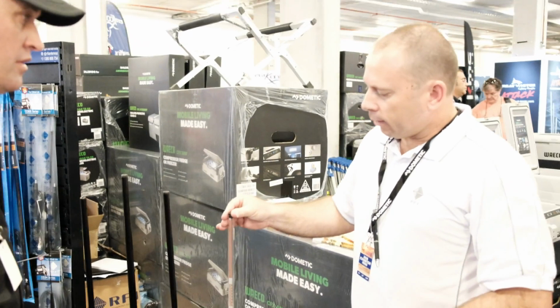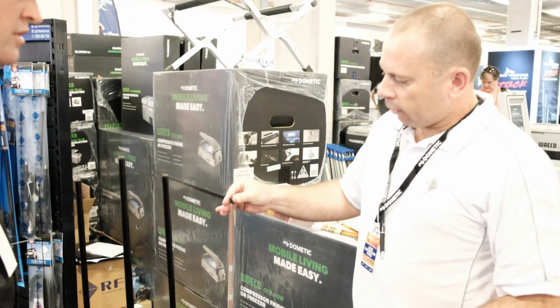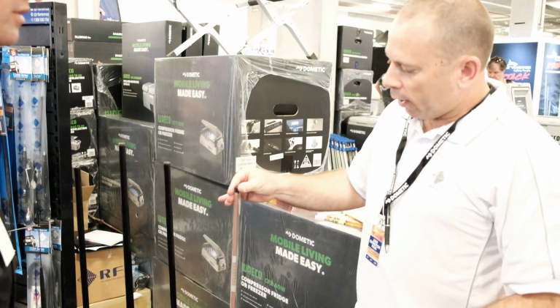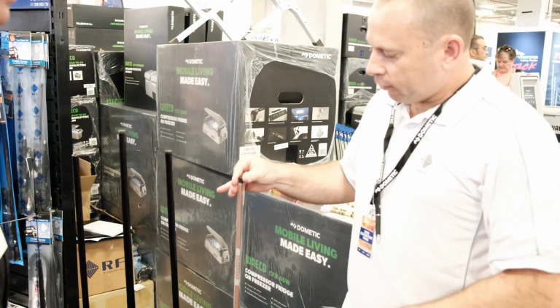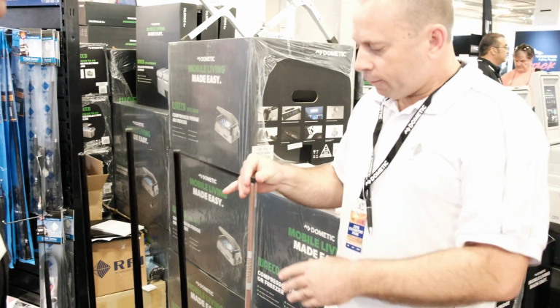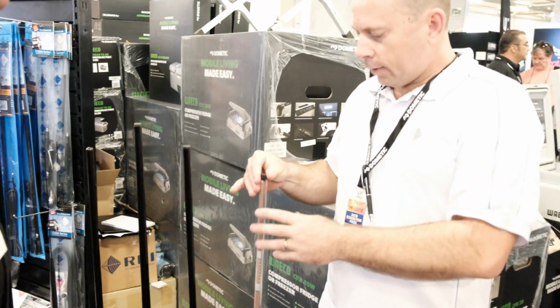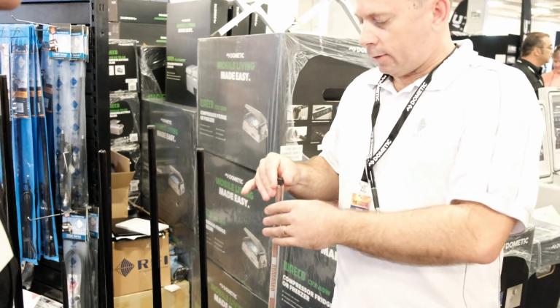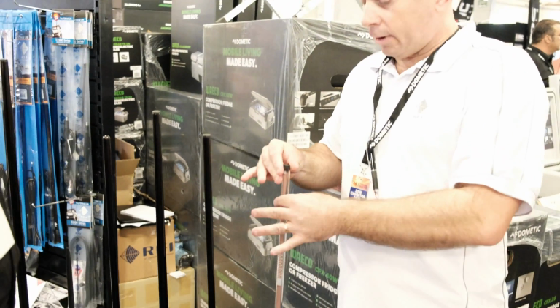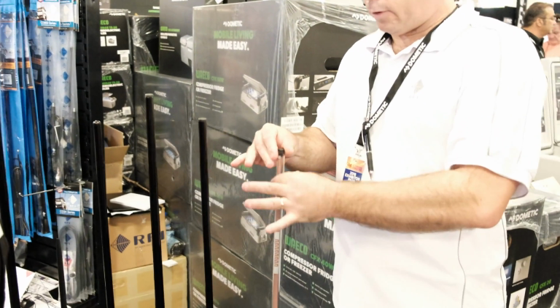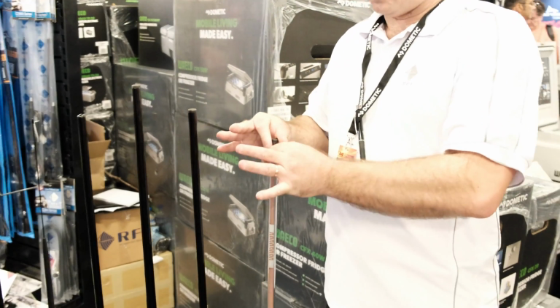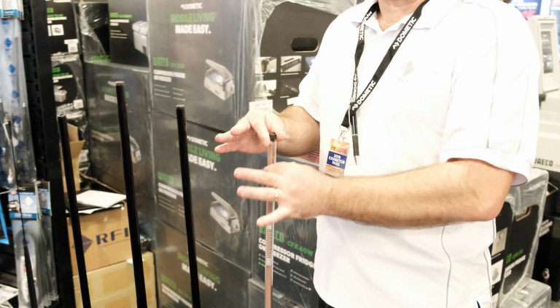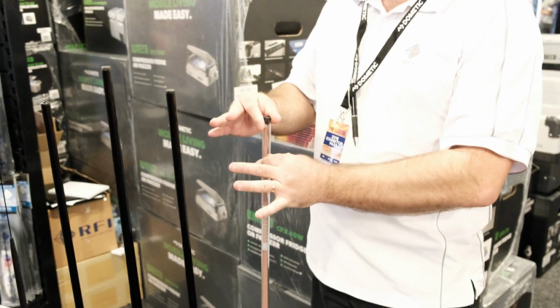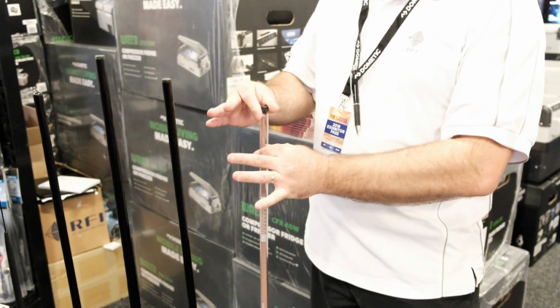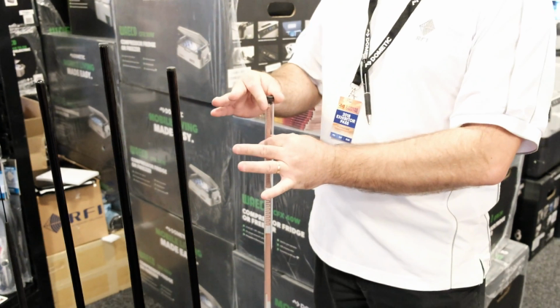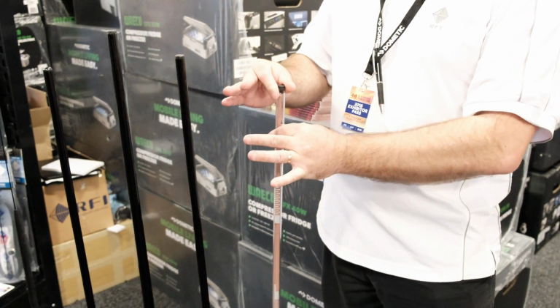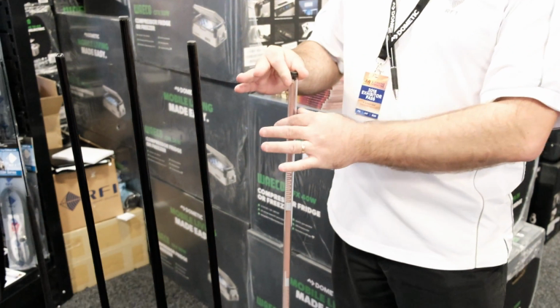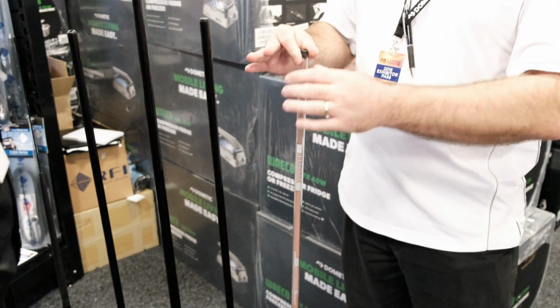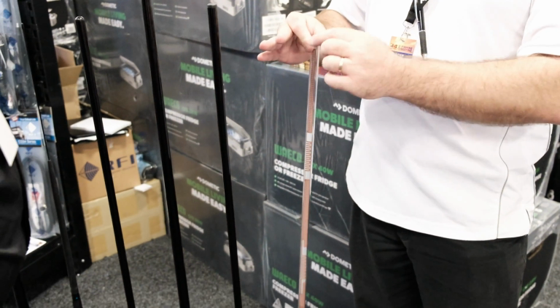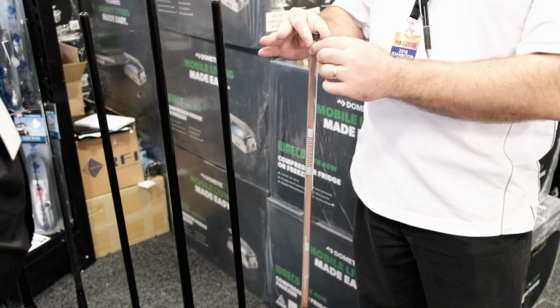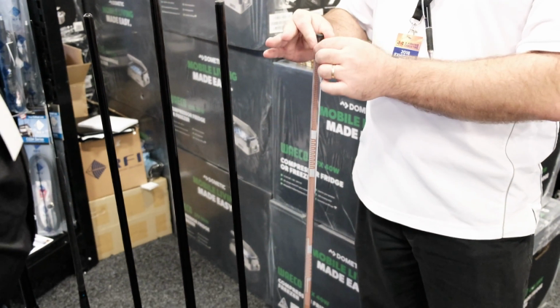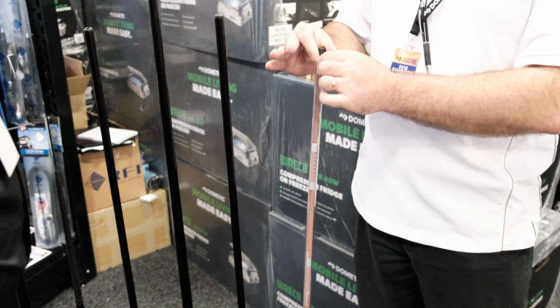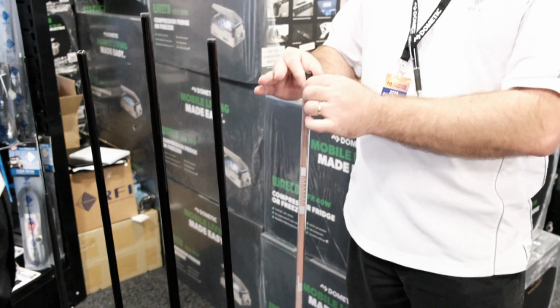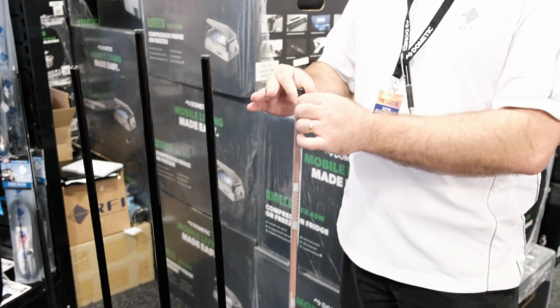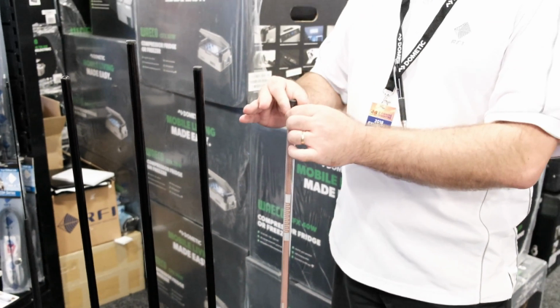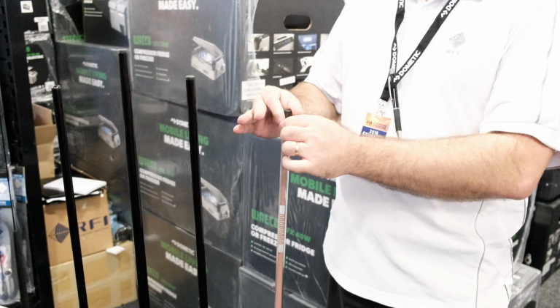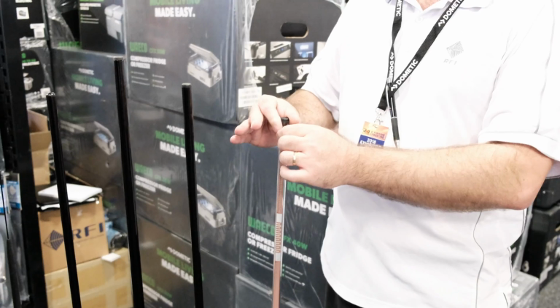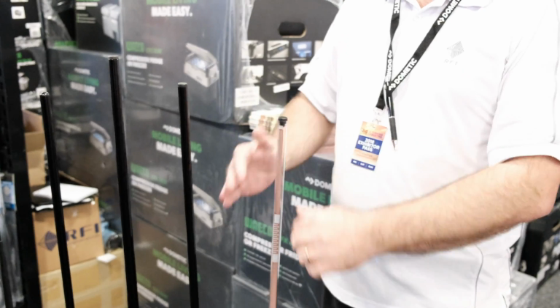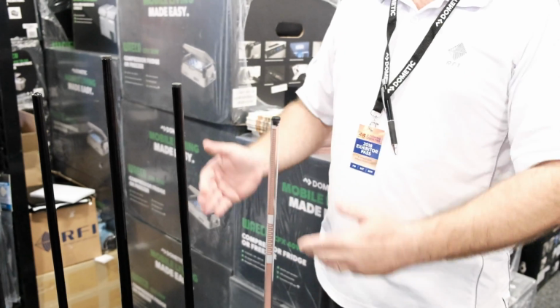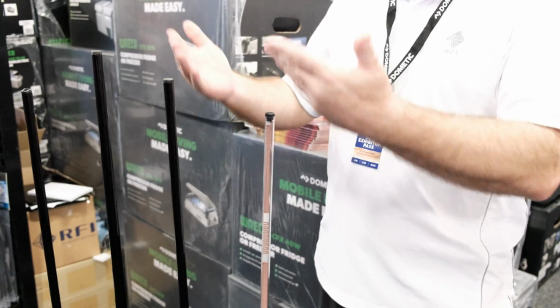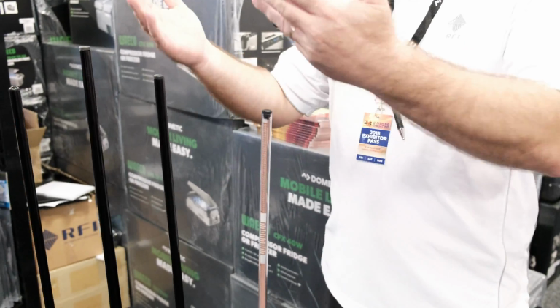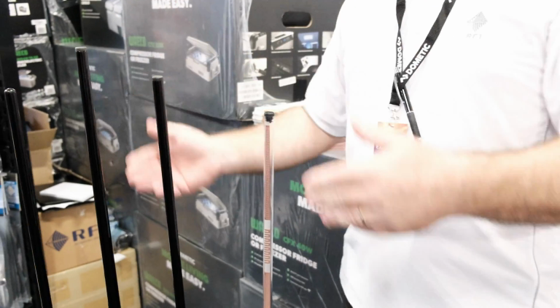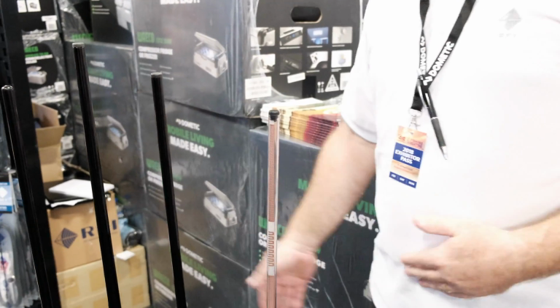Our UHF is manufactured with a flexible PC board, as well as our cellular range — our mobile phones.